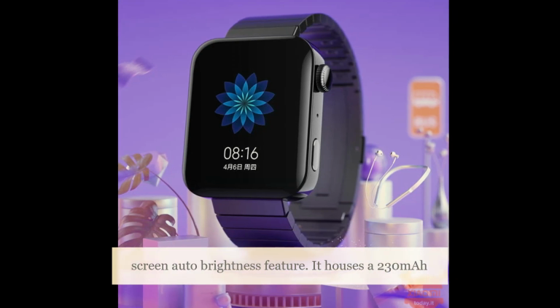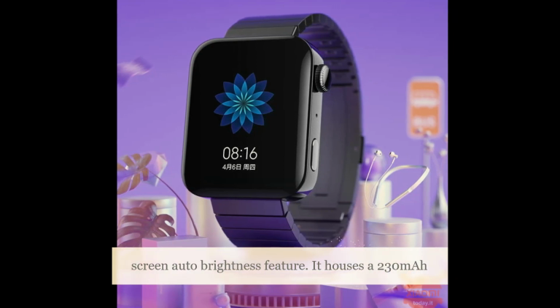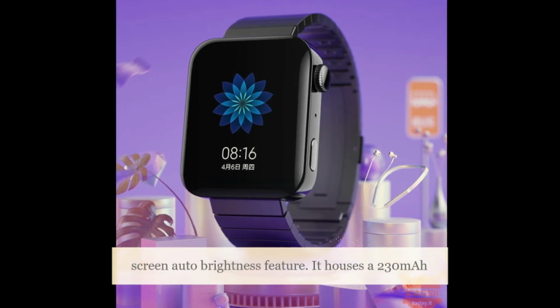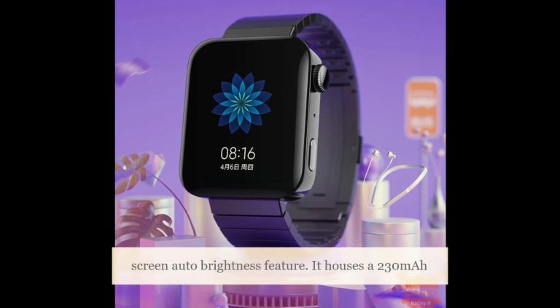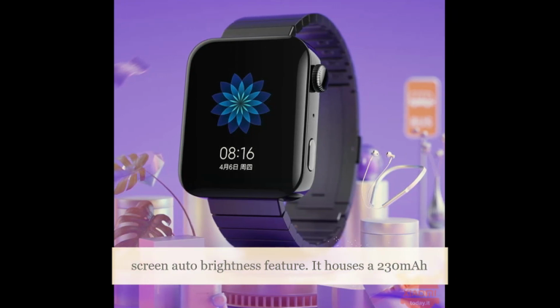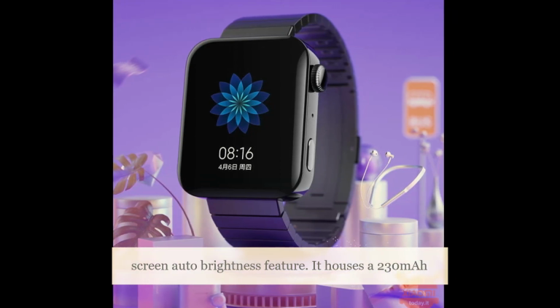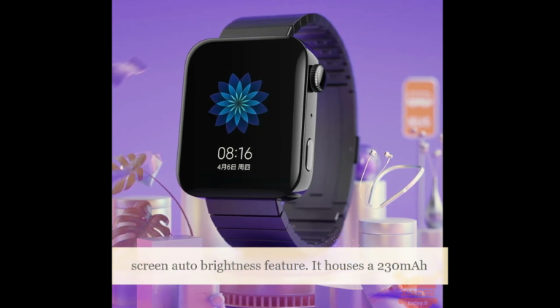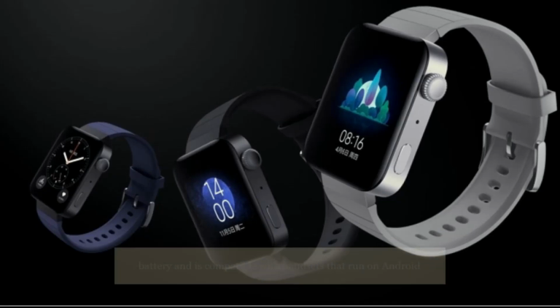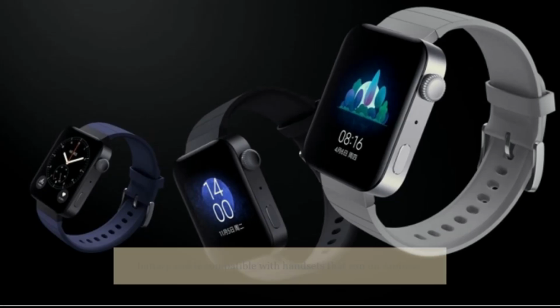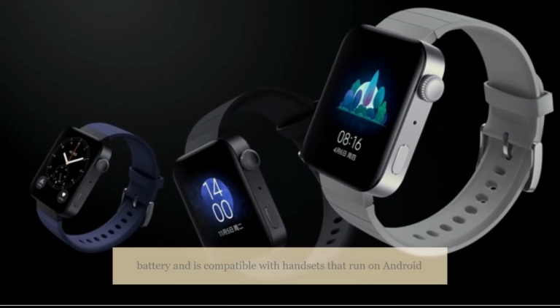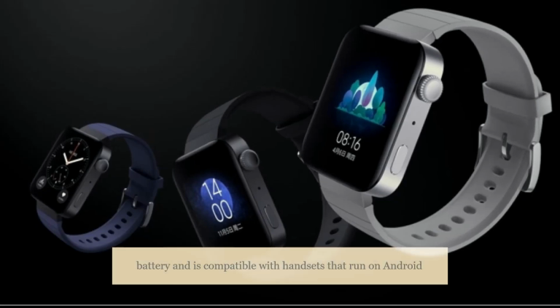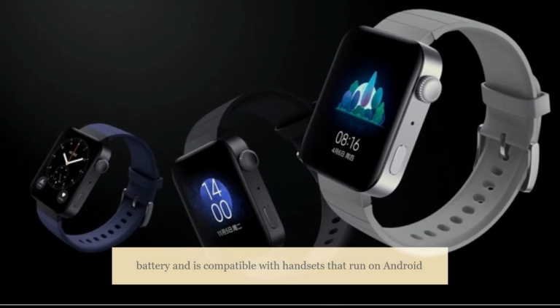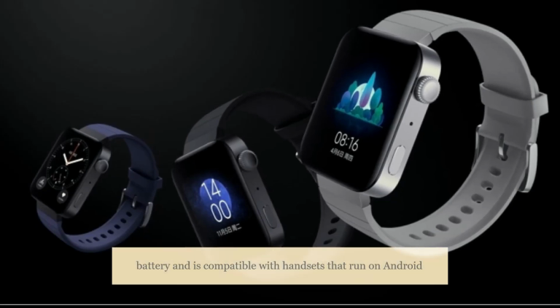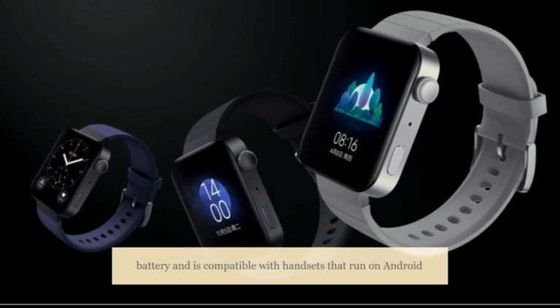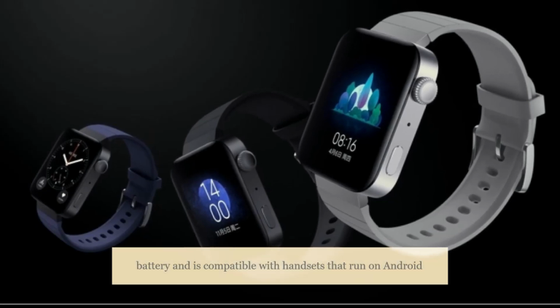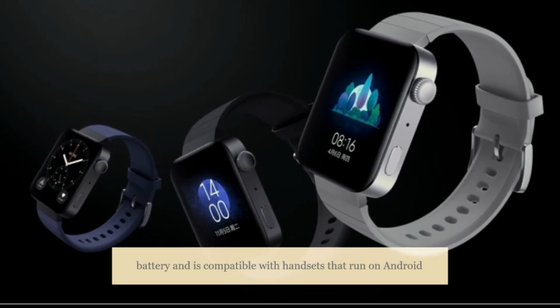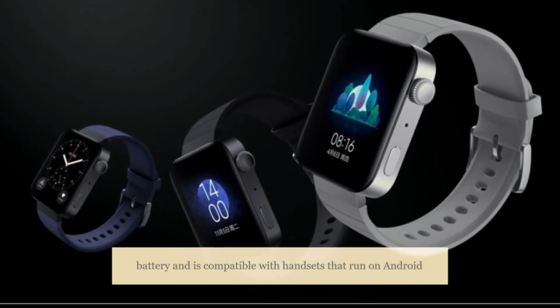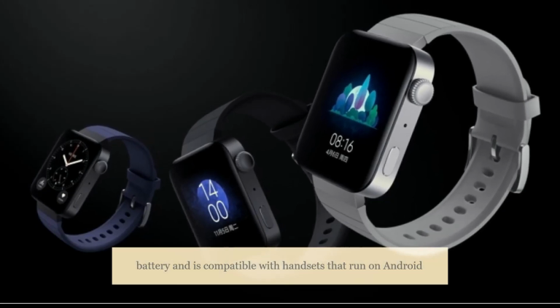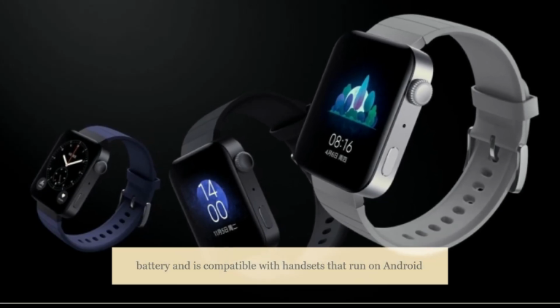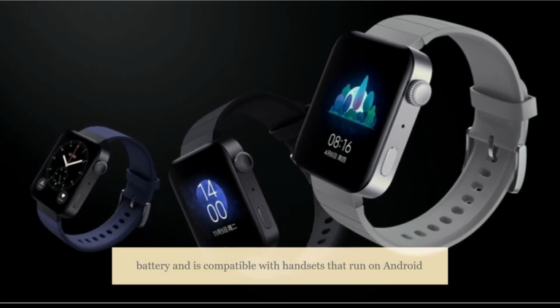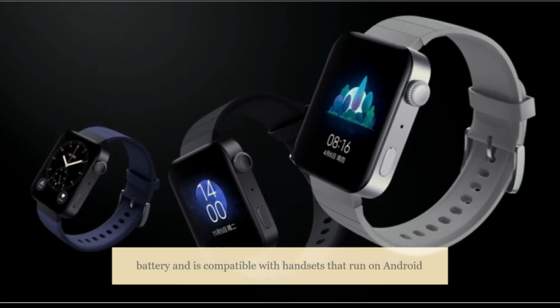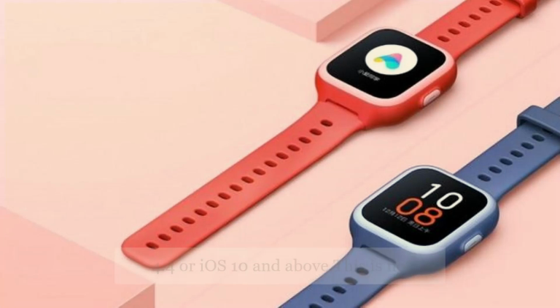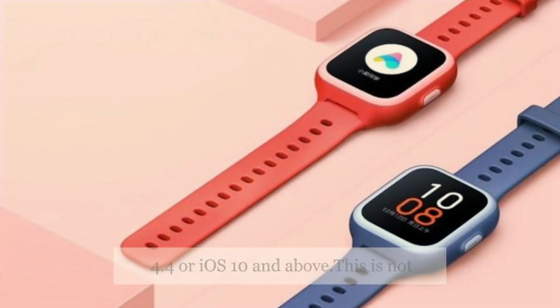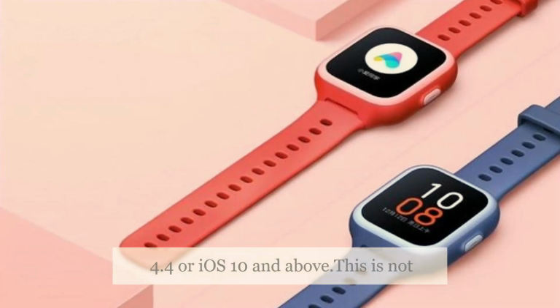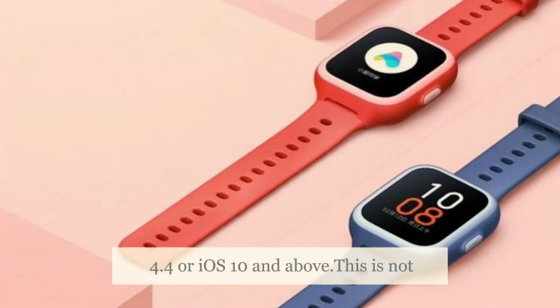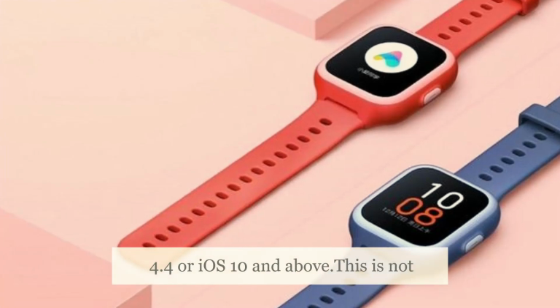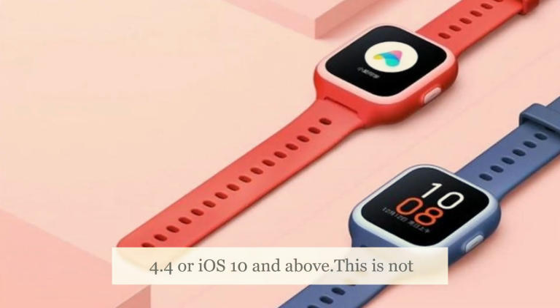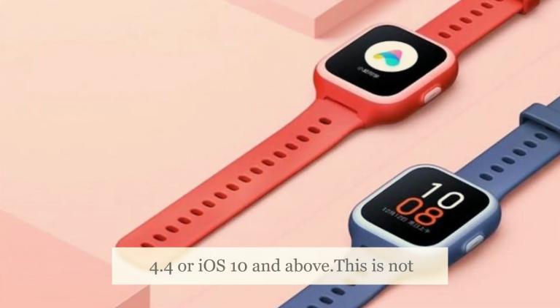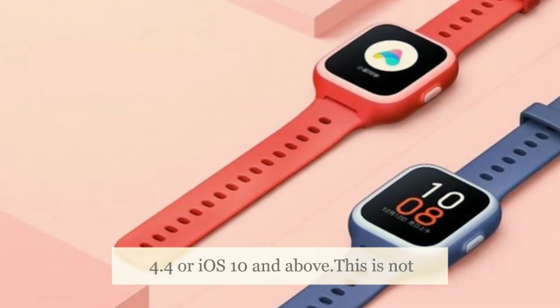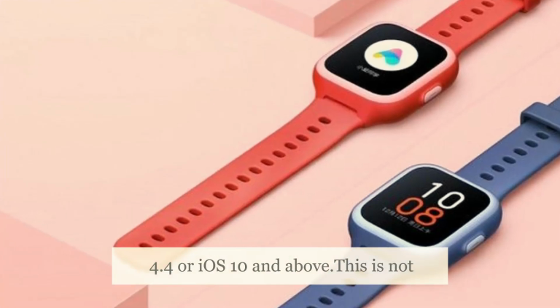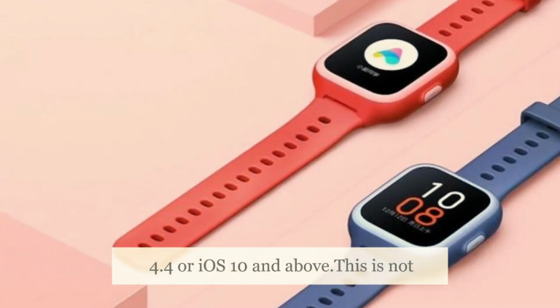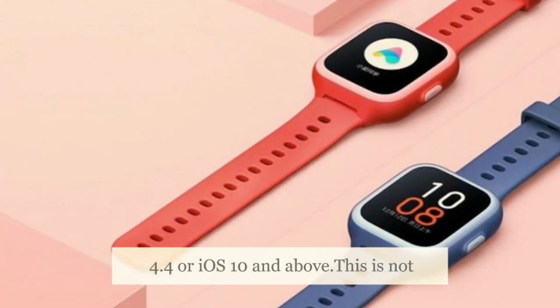It houses a 230mAh battery and is compatible with handsets running Android 4.4 or iOS 10 and above.